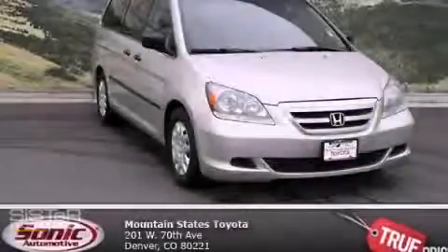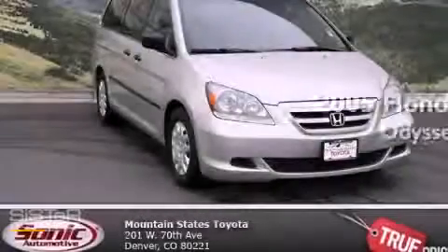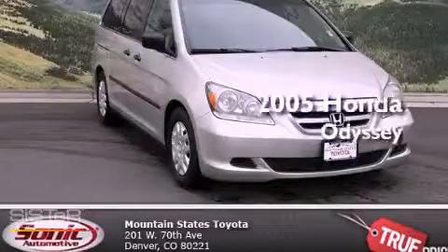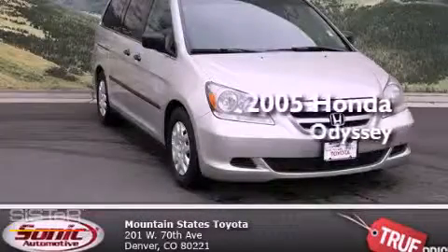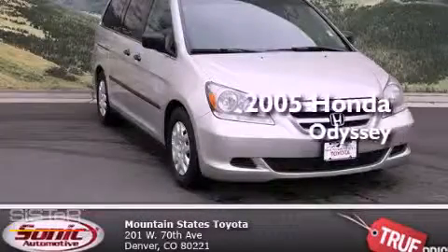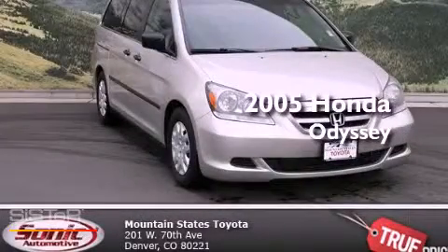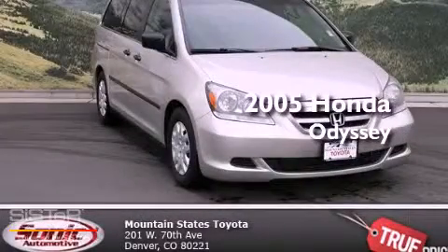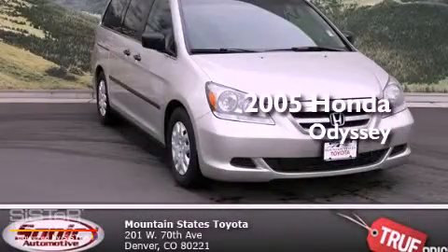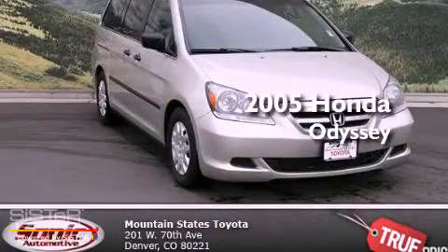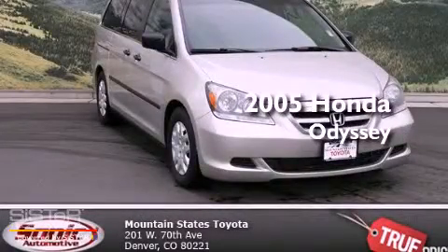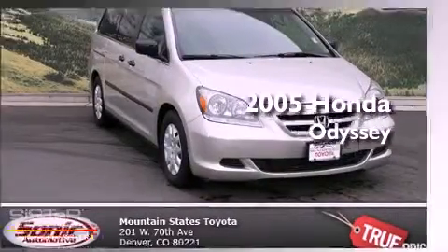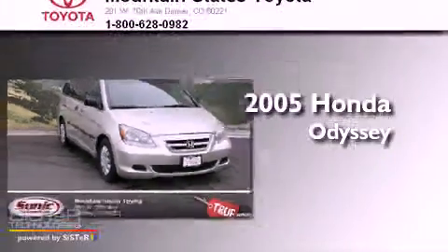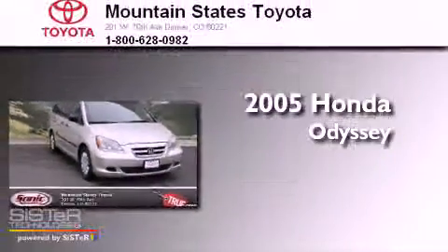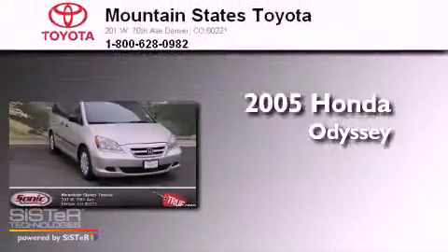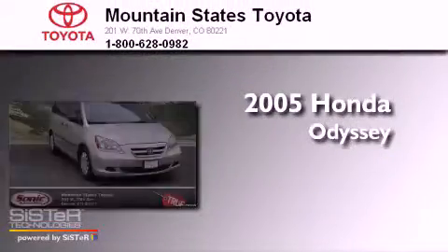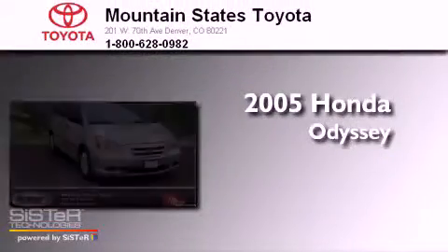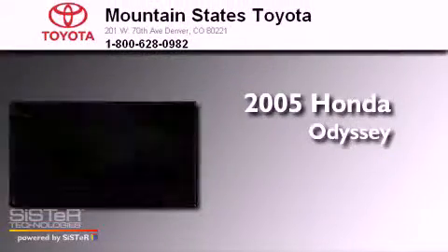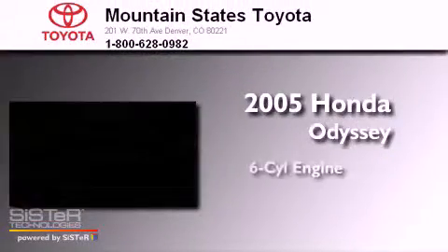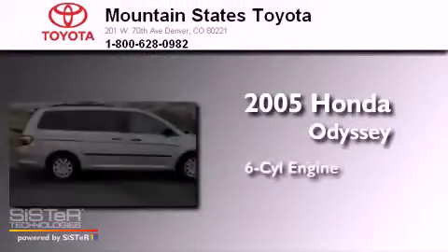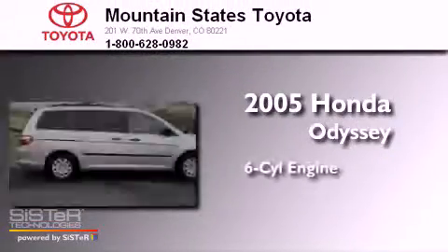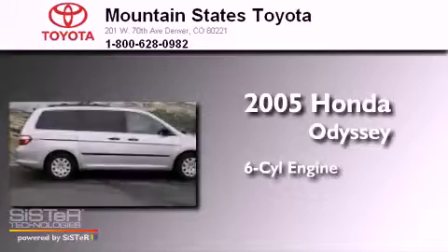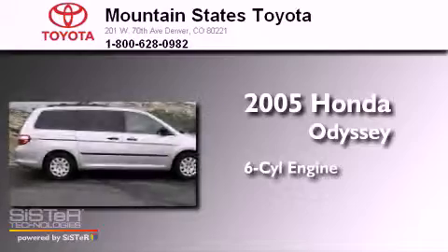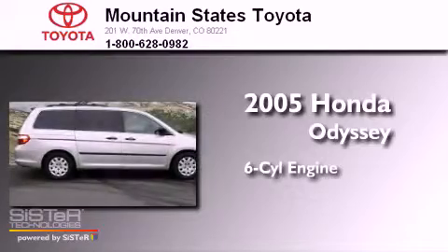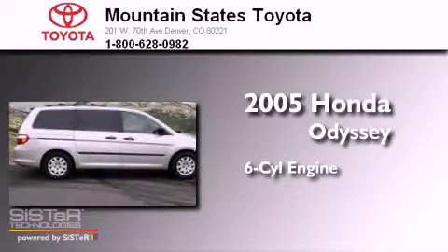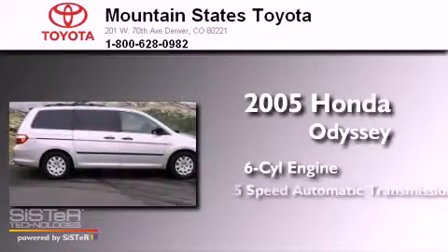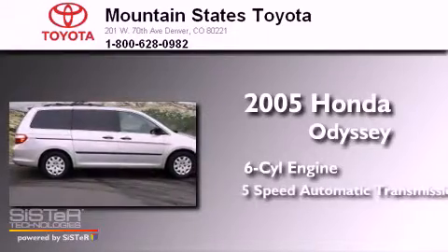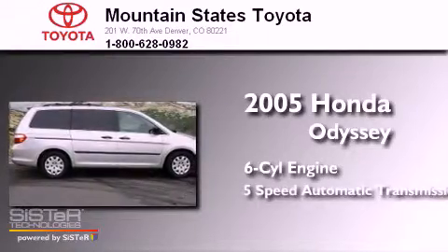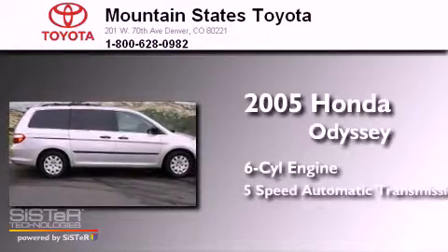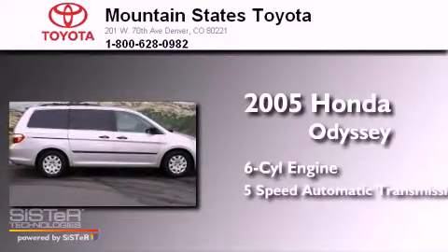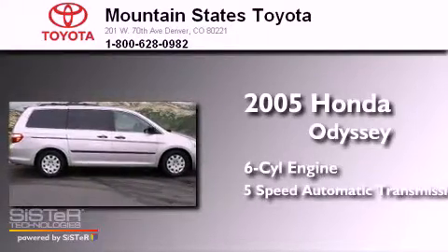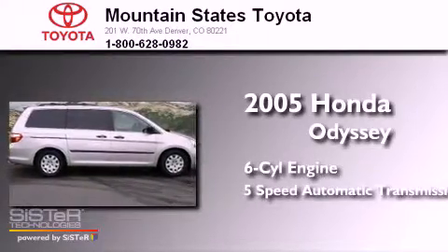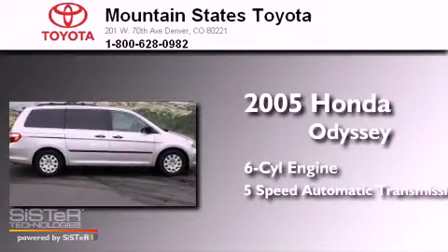This is a 2005 Honda Odyssey. It has a six-cylinder engine and a five-speed automatic transmission.